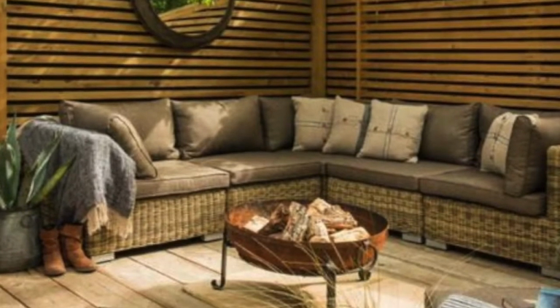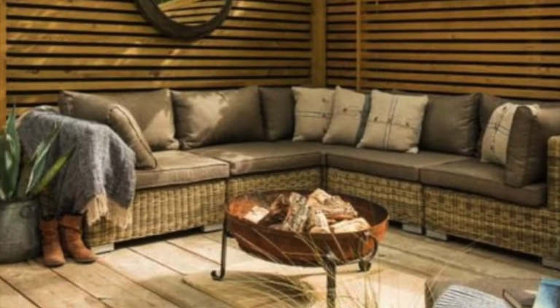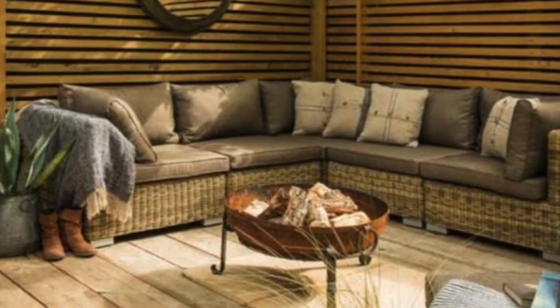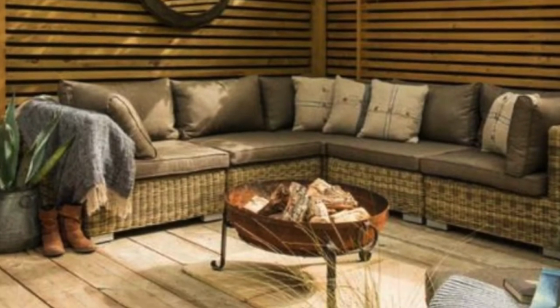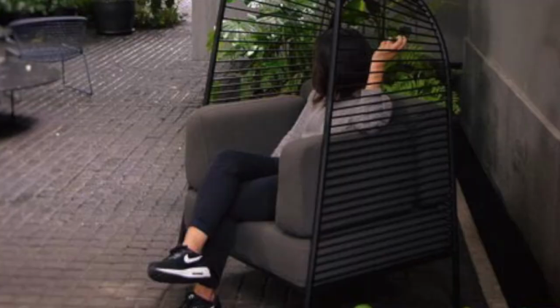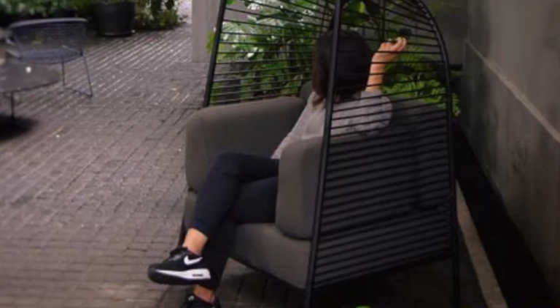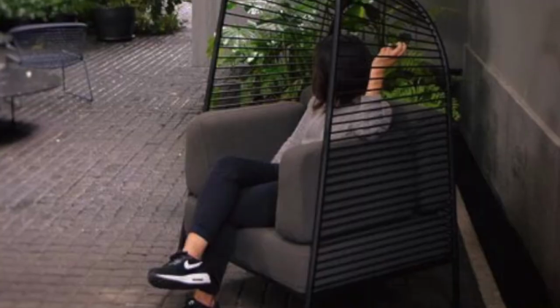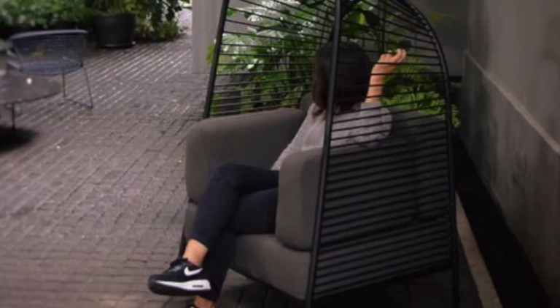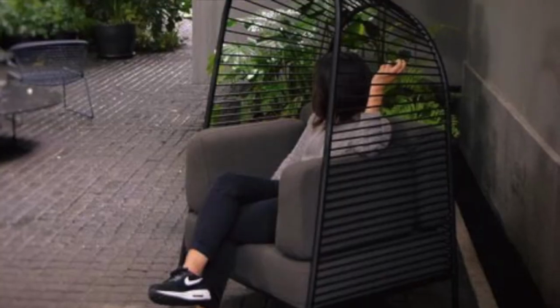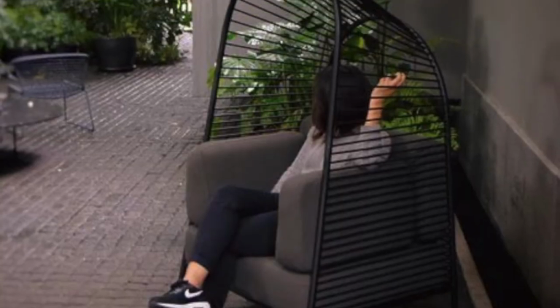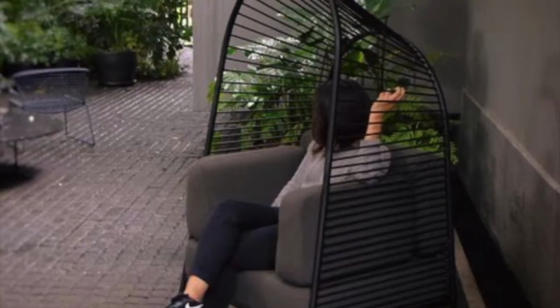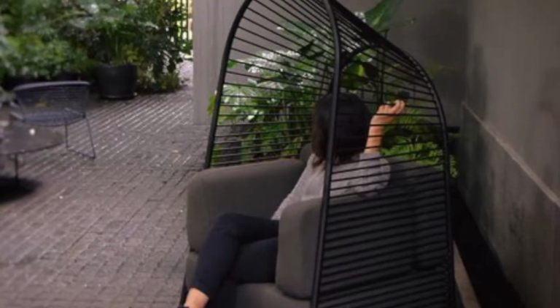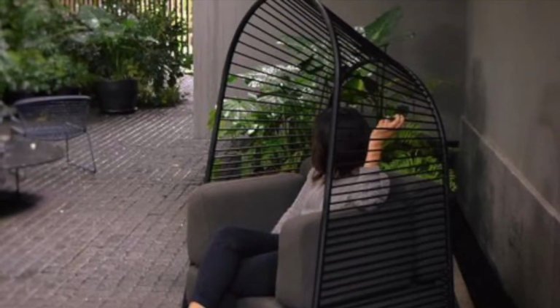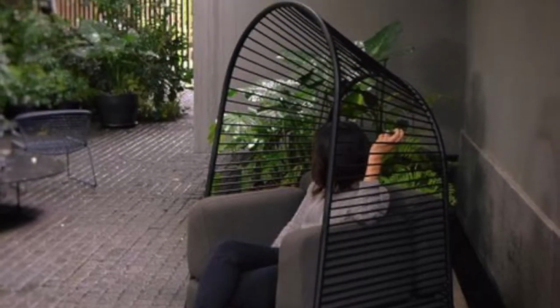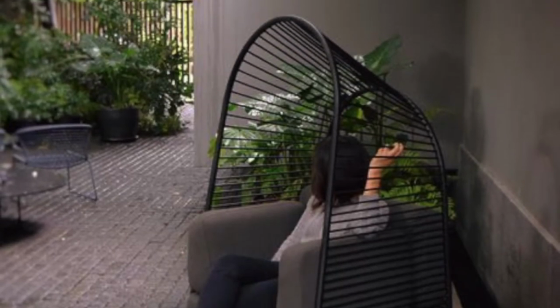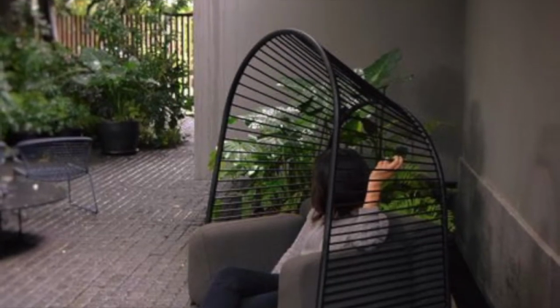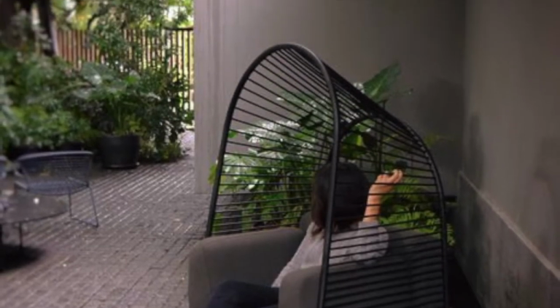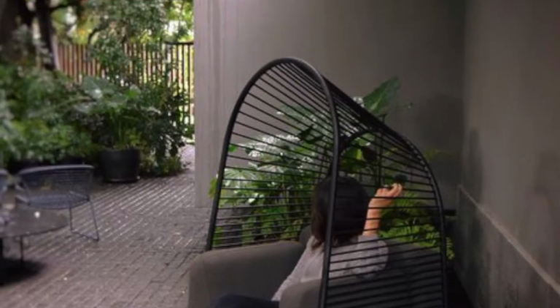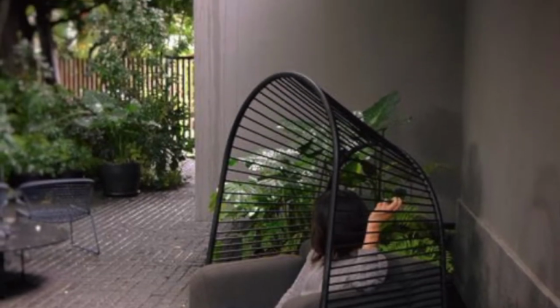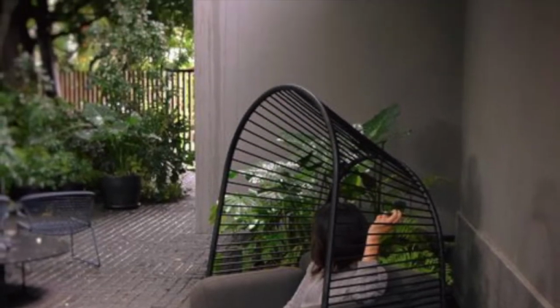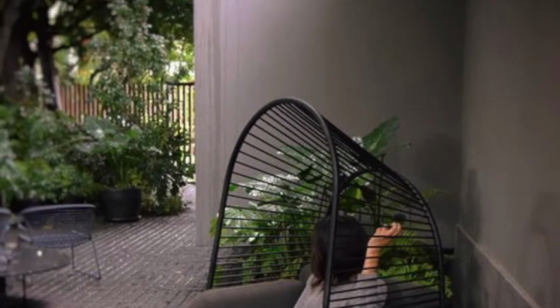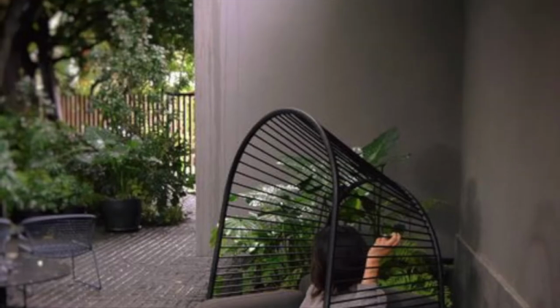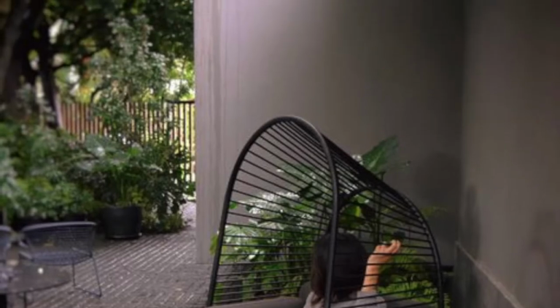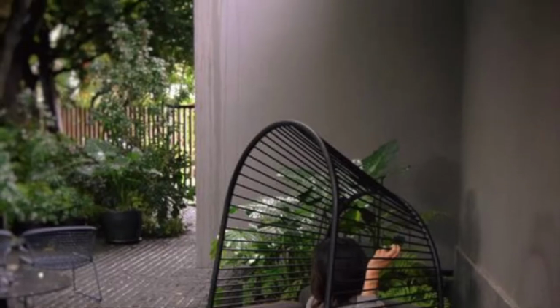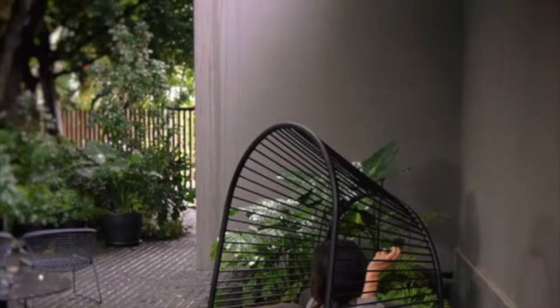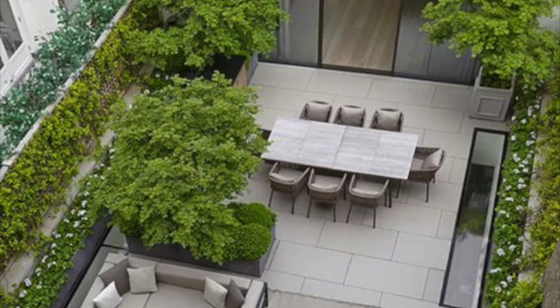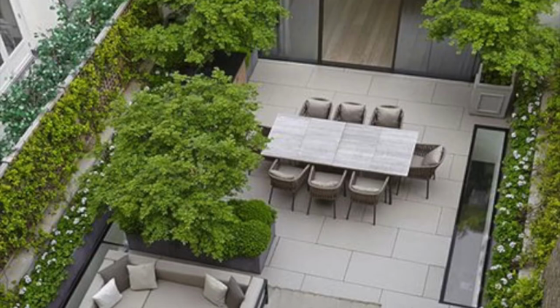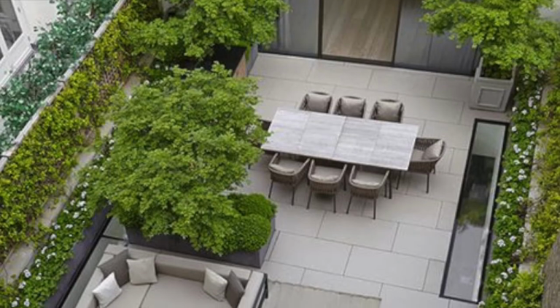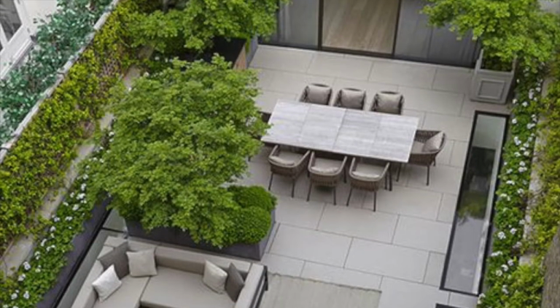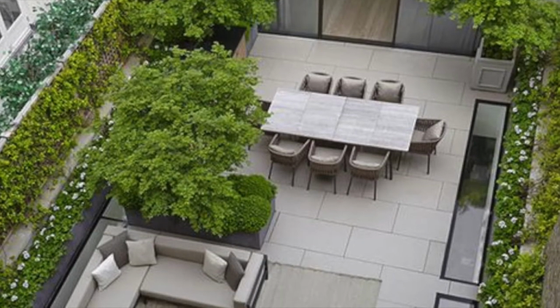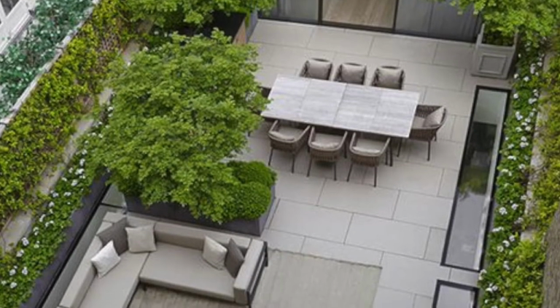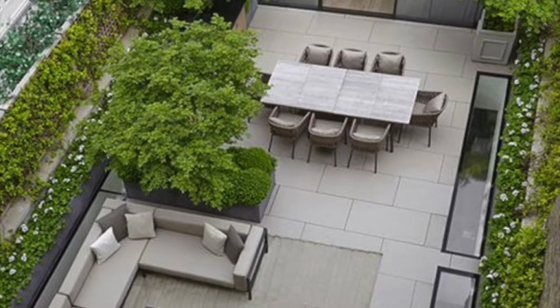You can try having small tea tables in your outdoor area, and you can also try having a small library to keep your books.